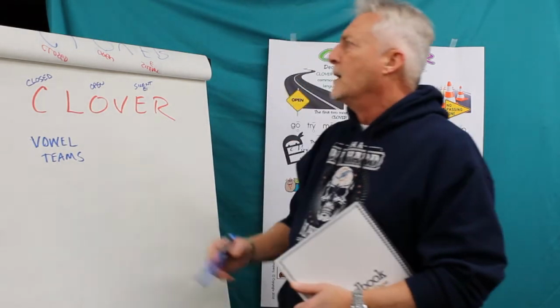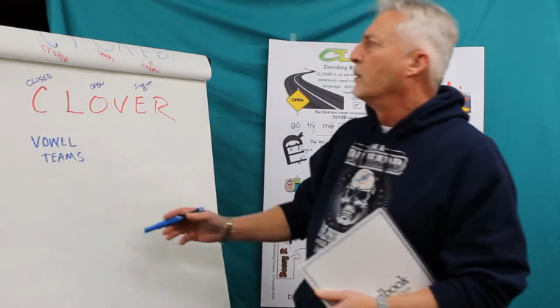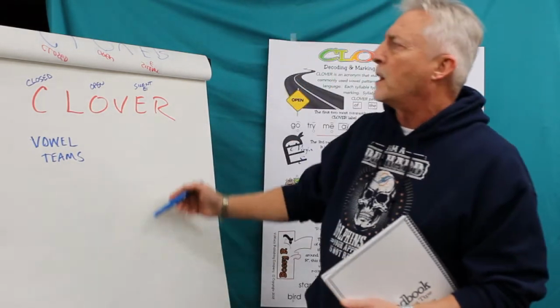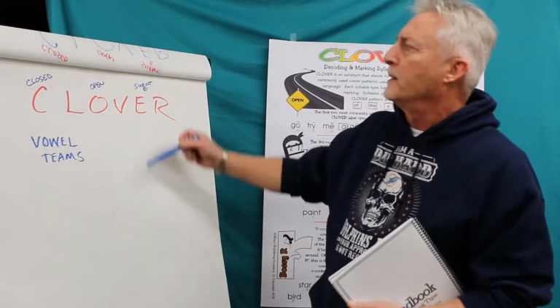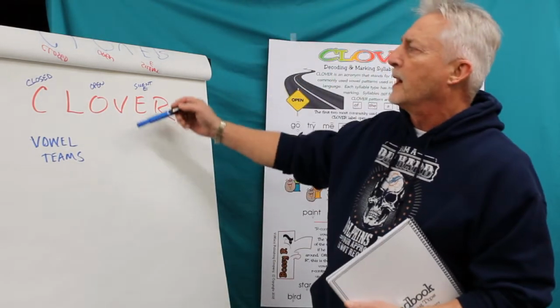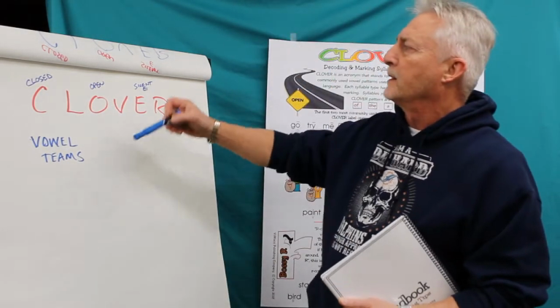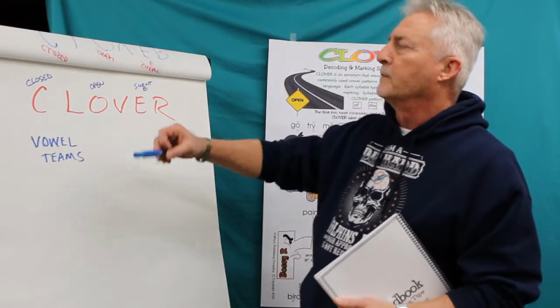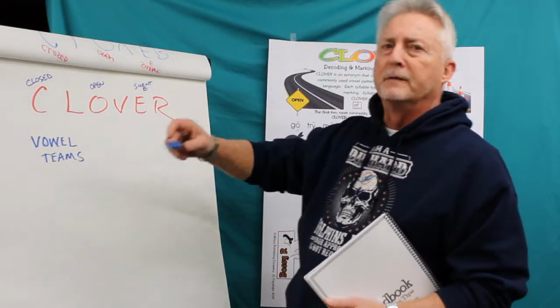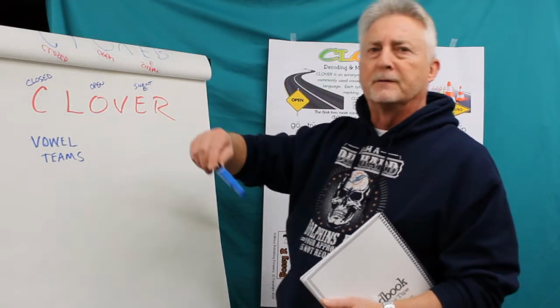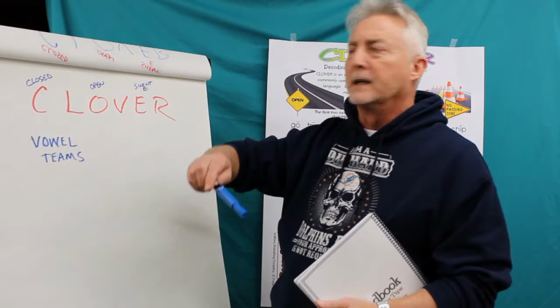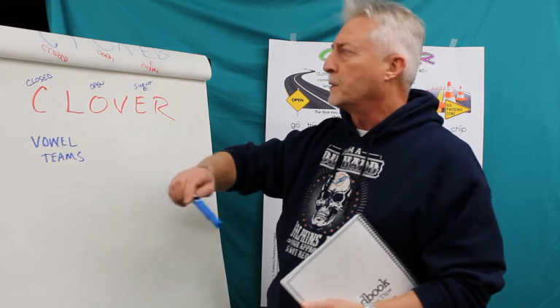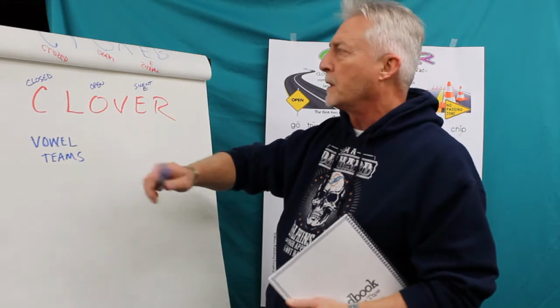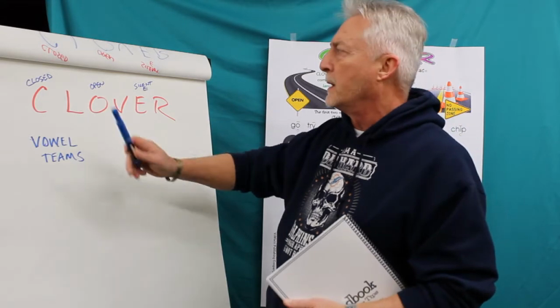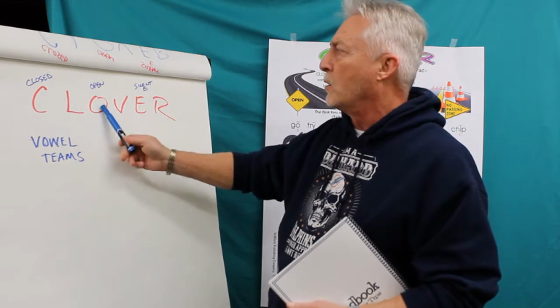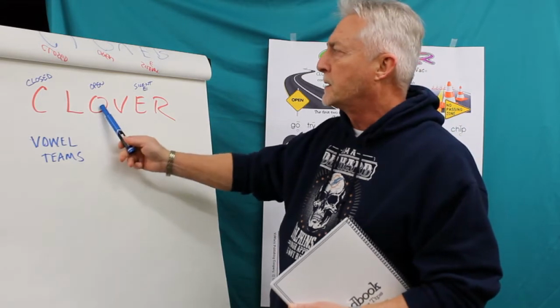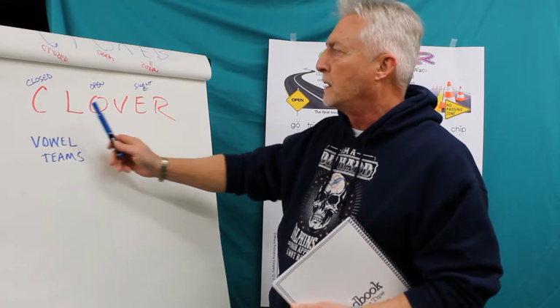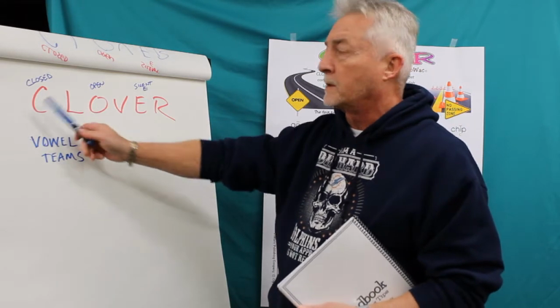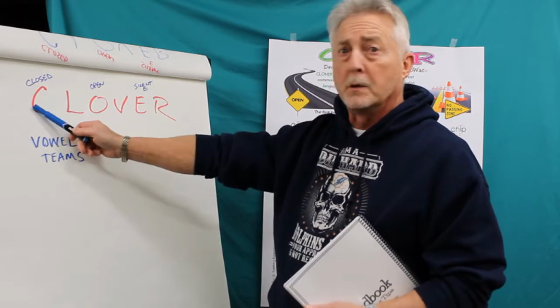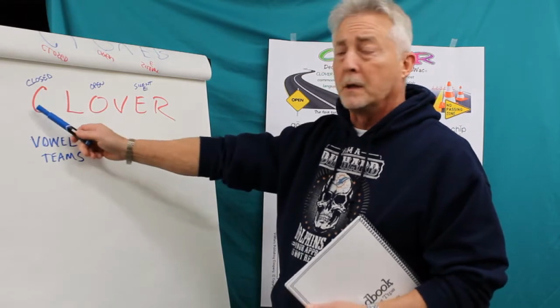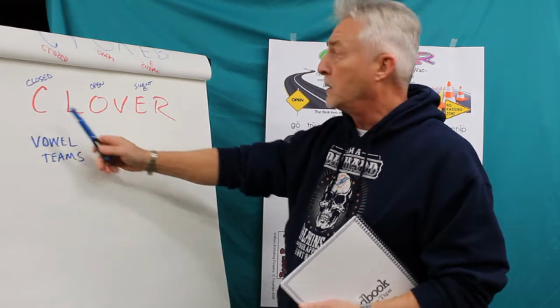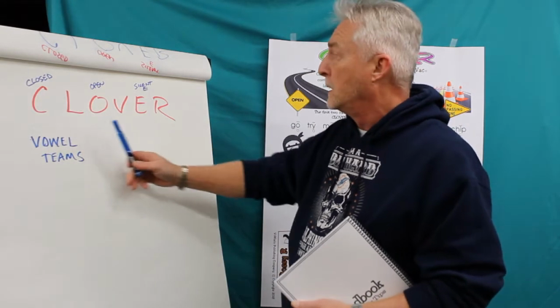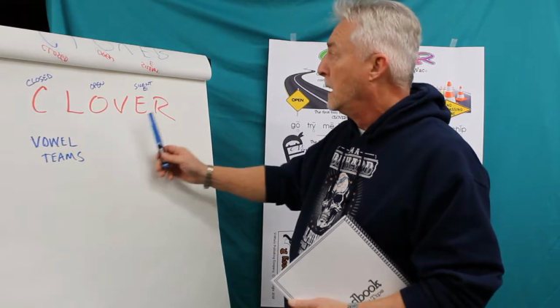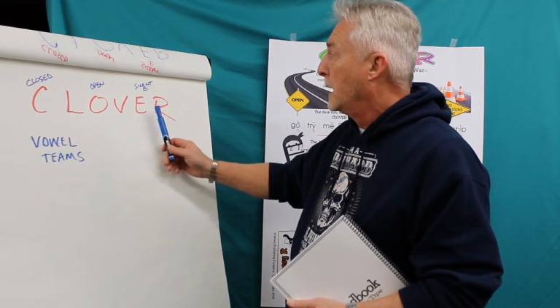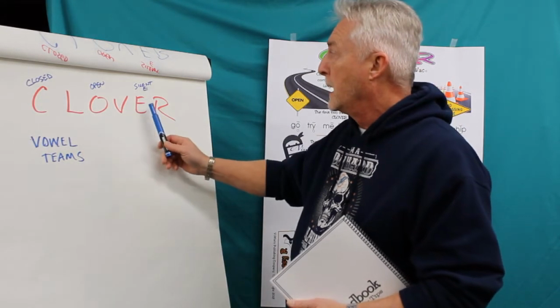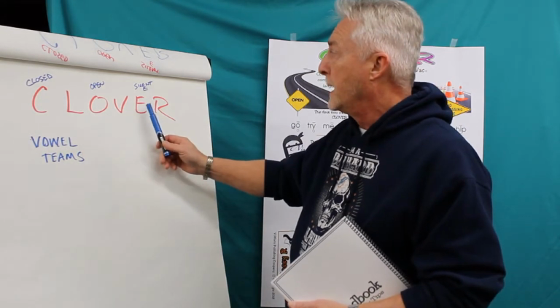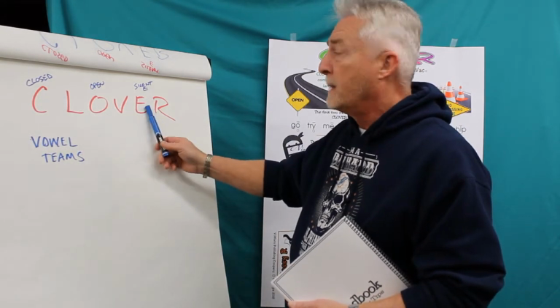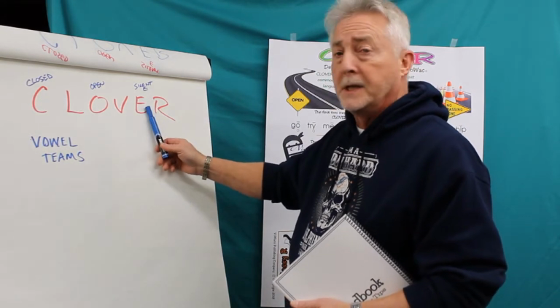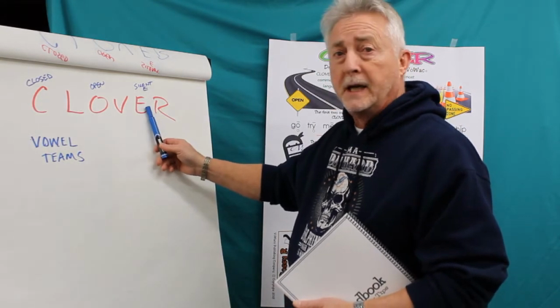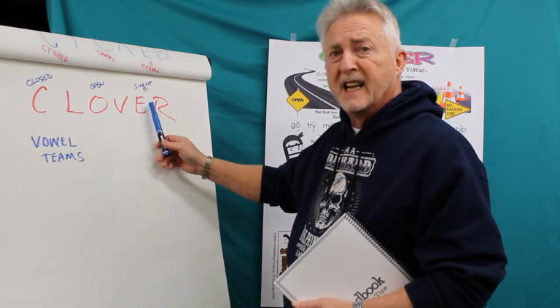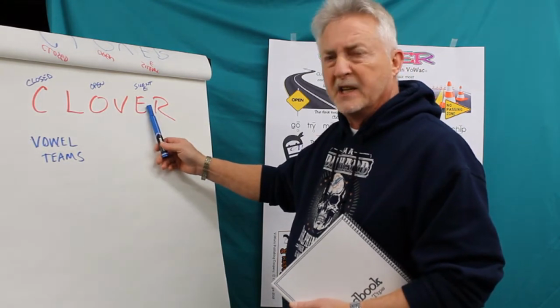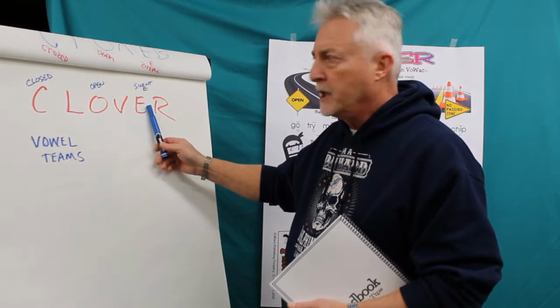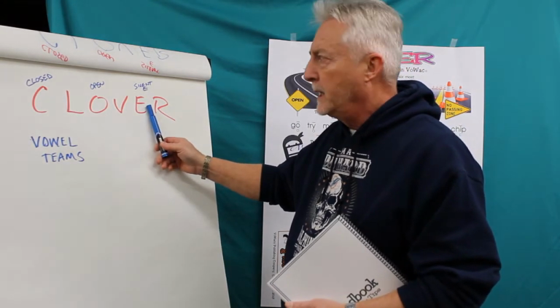We were talking about in previous videos open syllables, closed syllables, and that magic E — that ninja E.